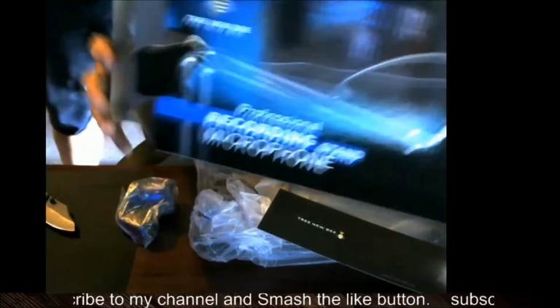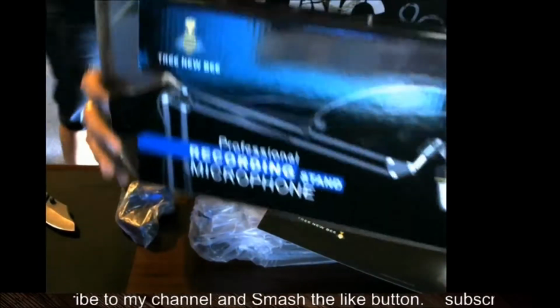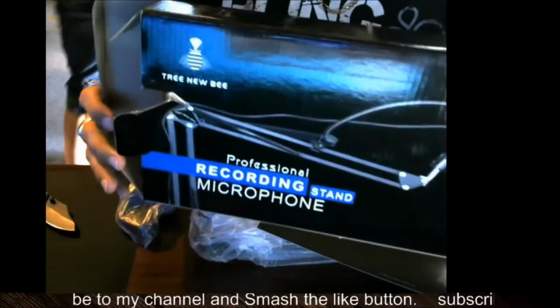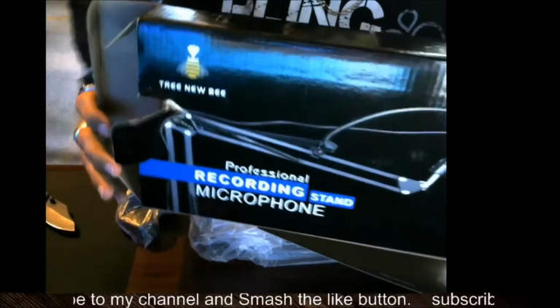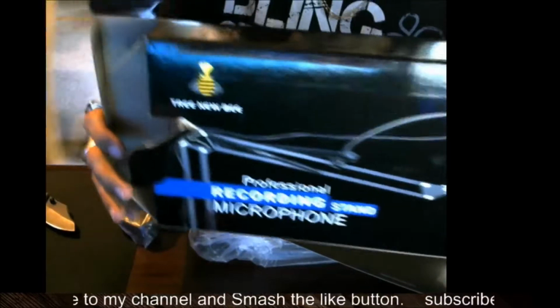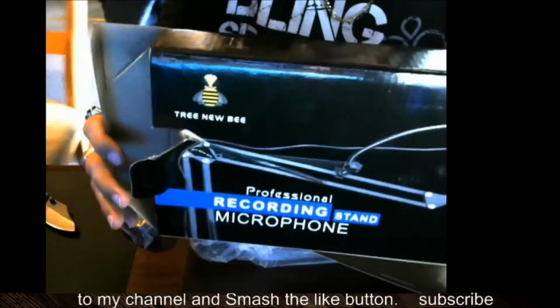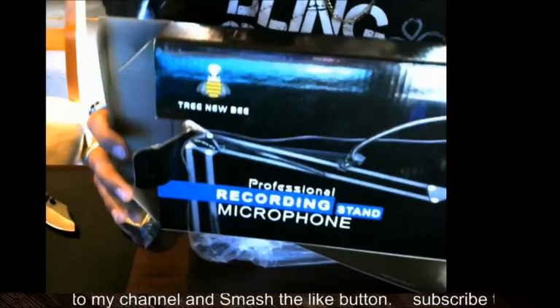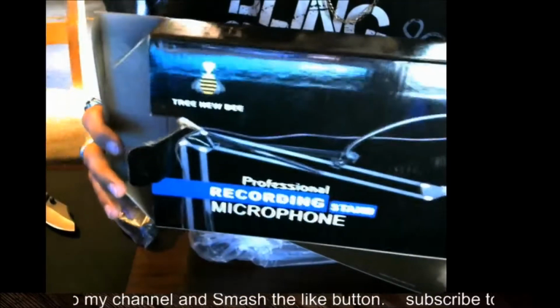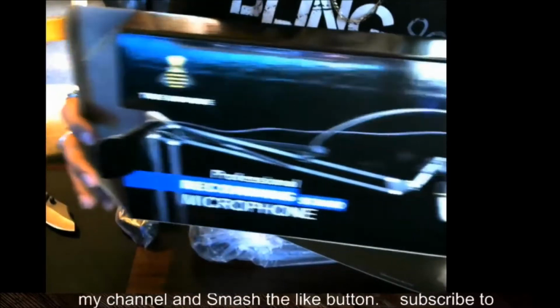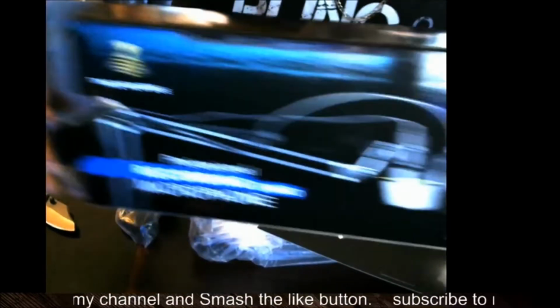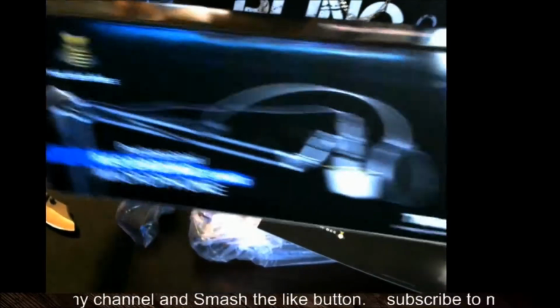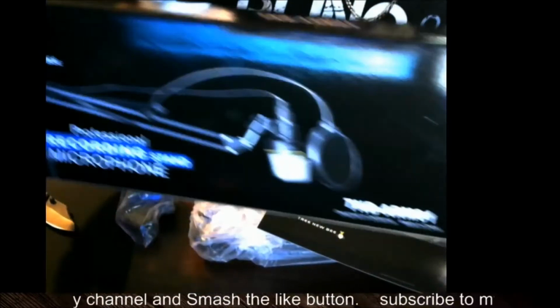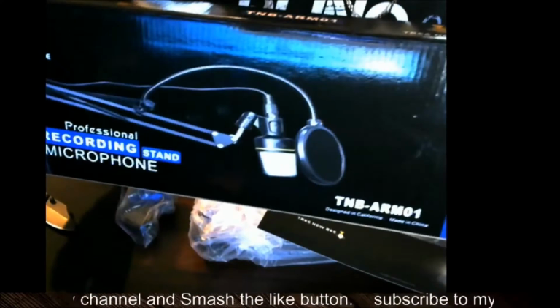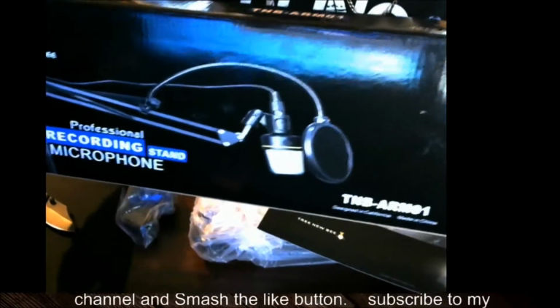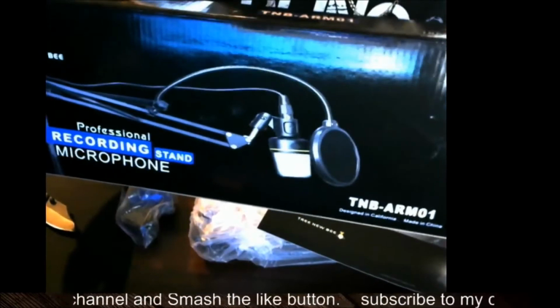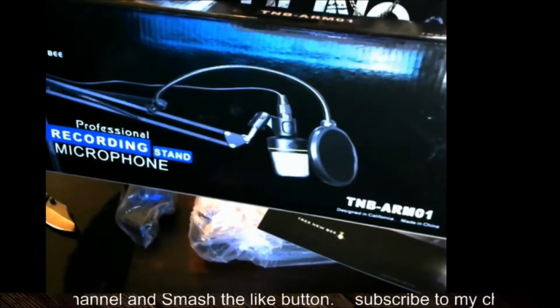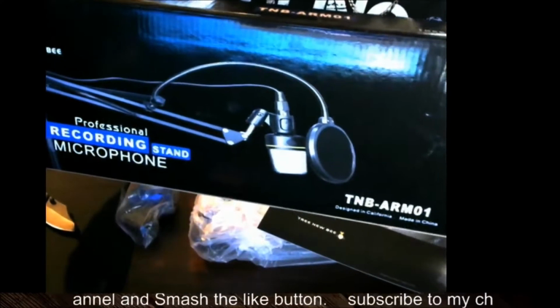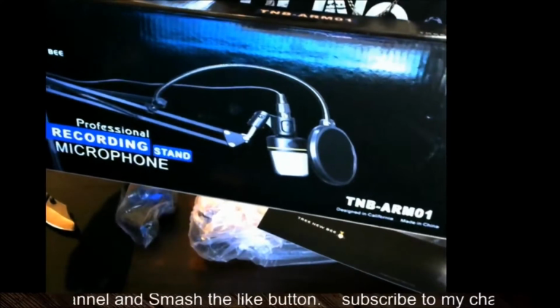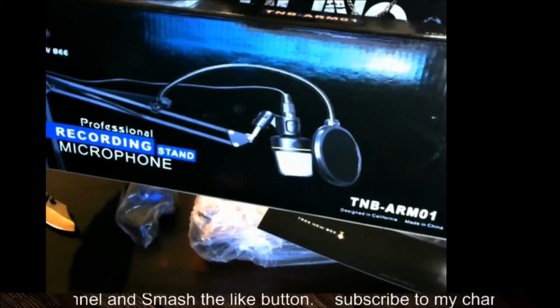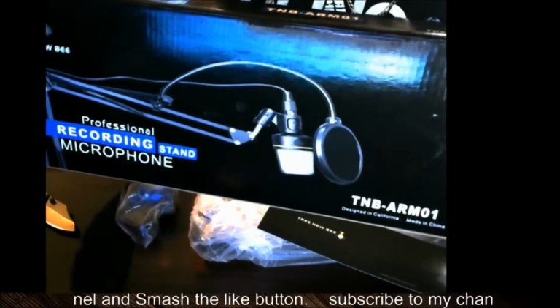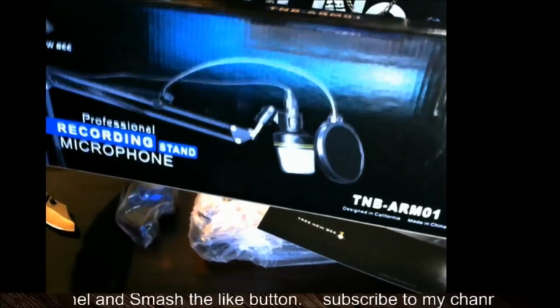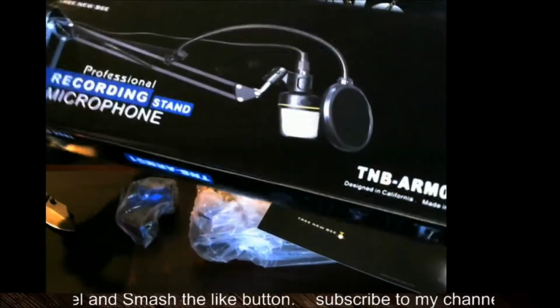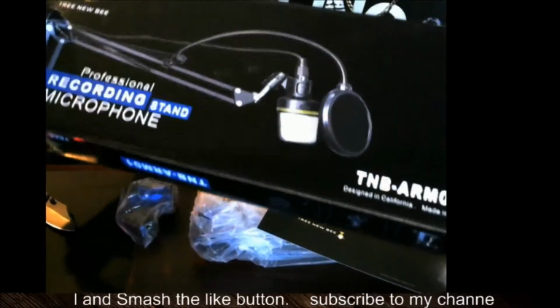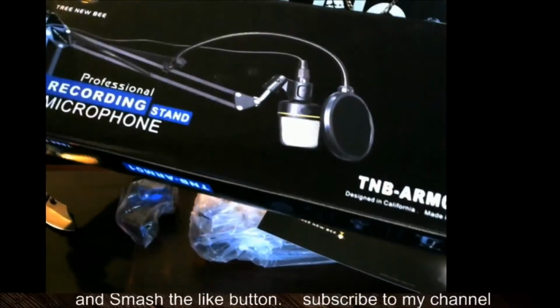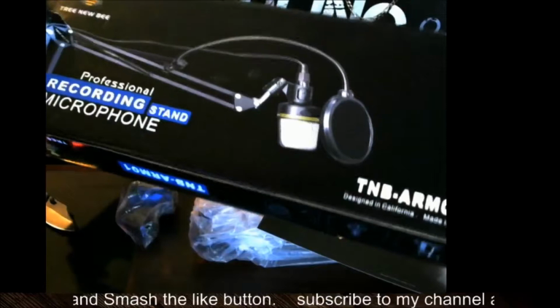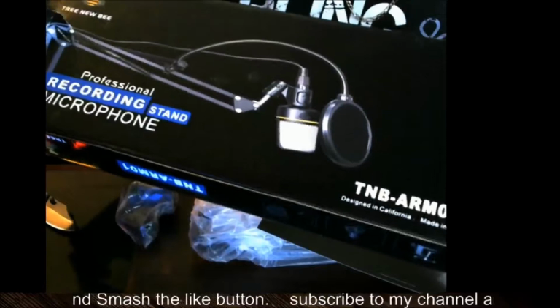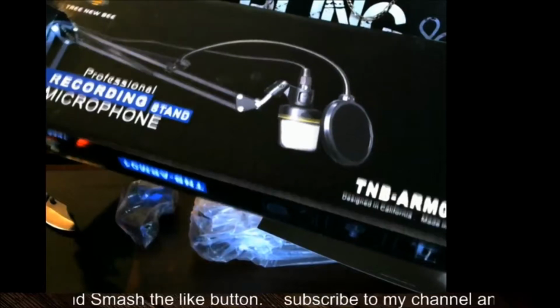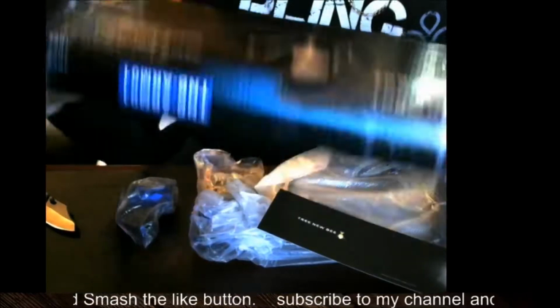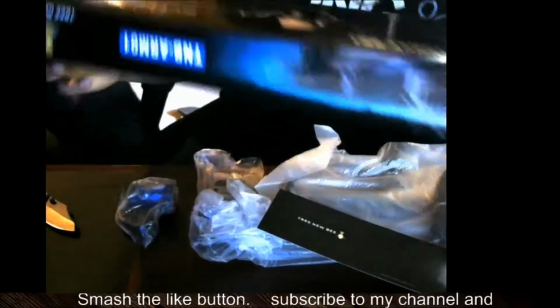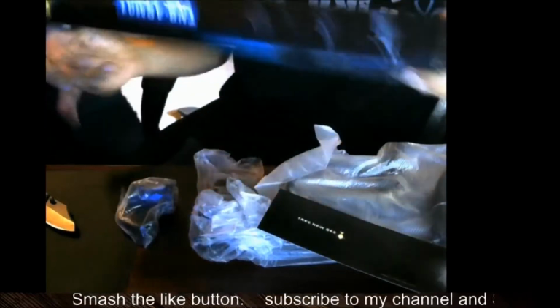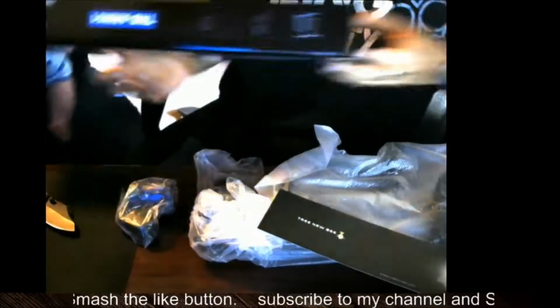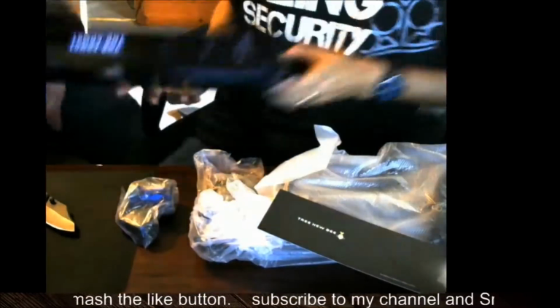You can pick this up on Amazon. I think it was like 20 bucks, shipping everything.